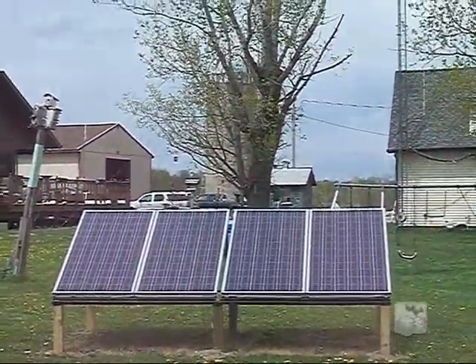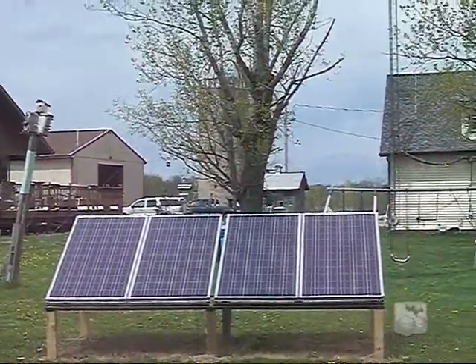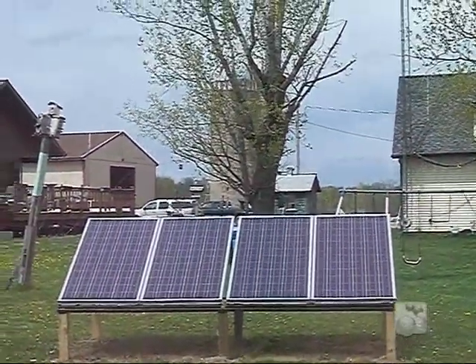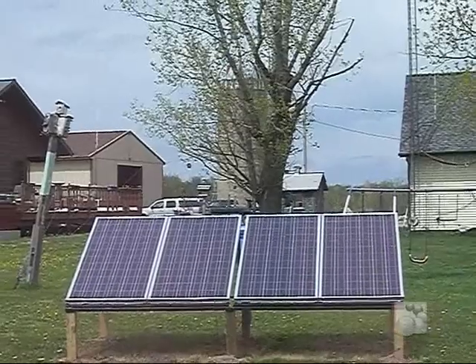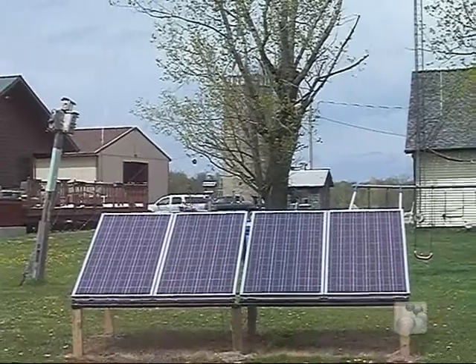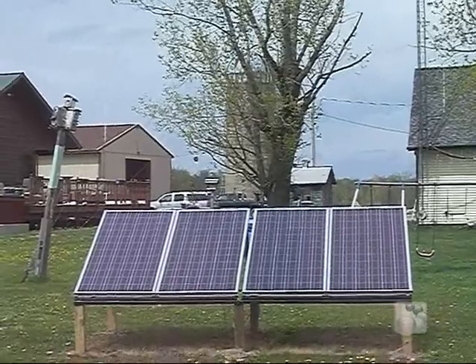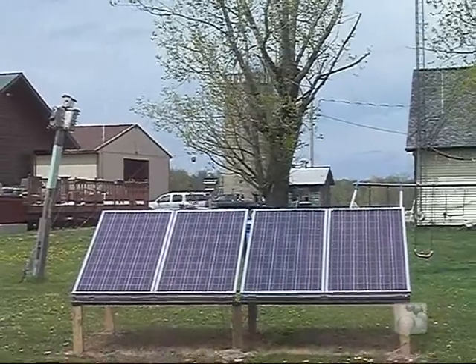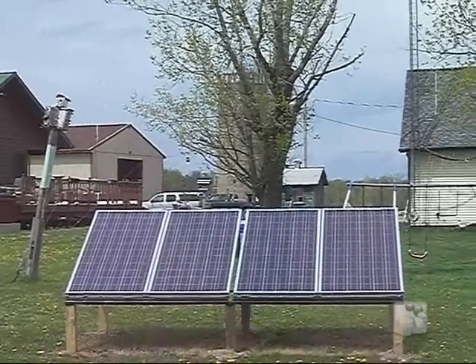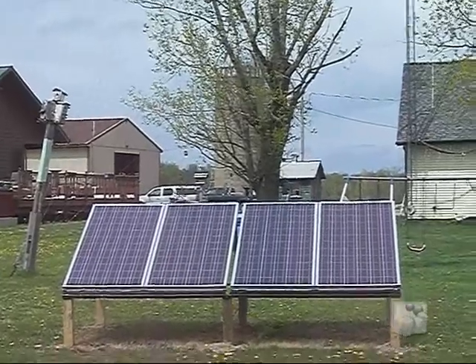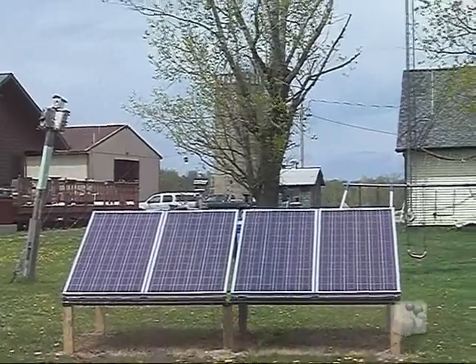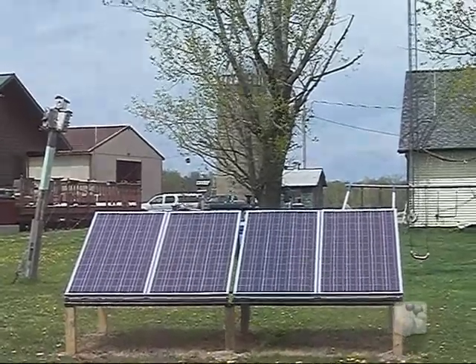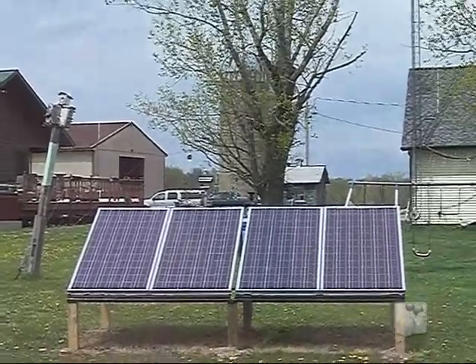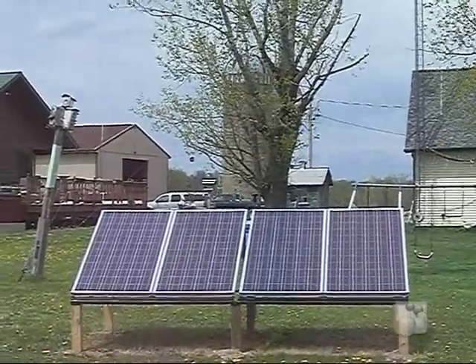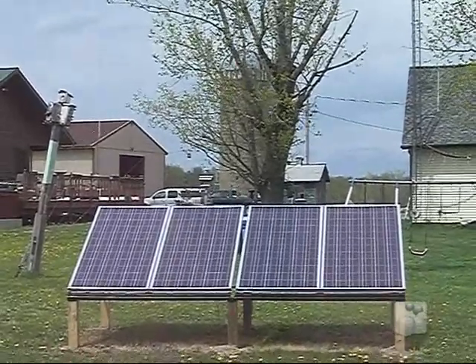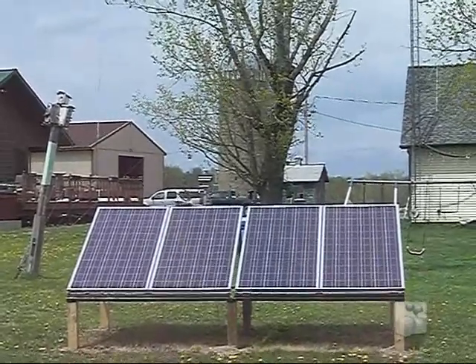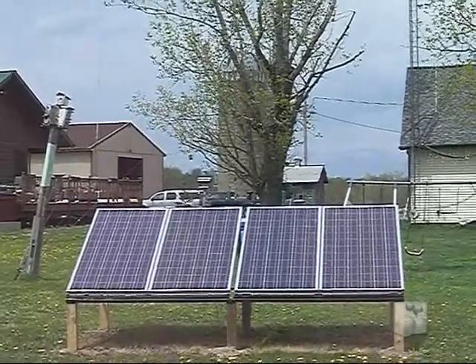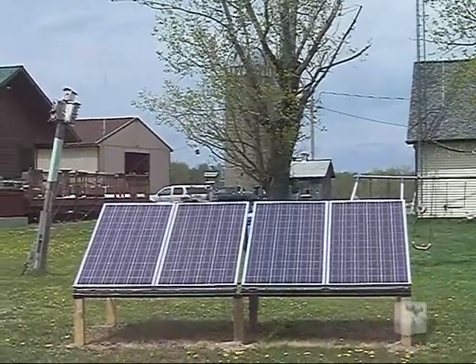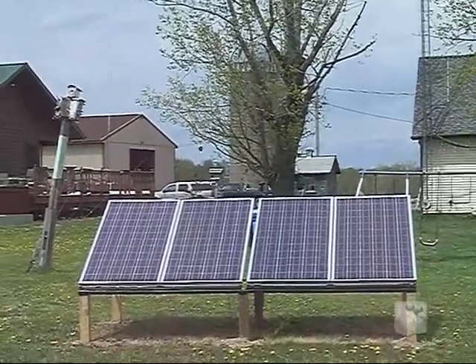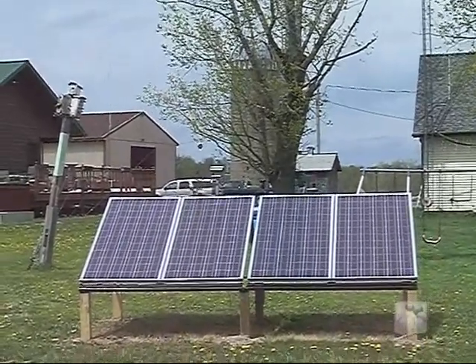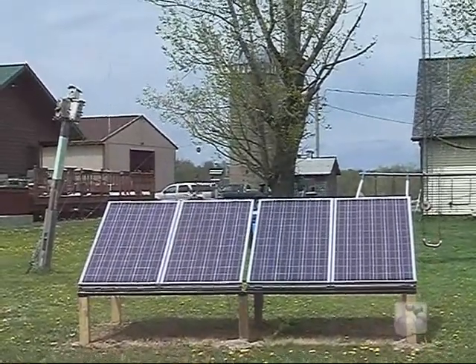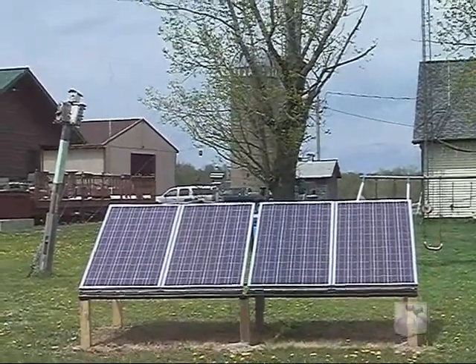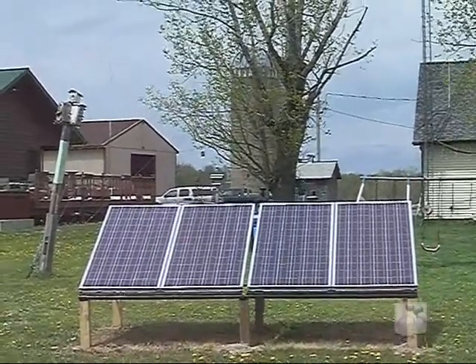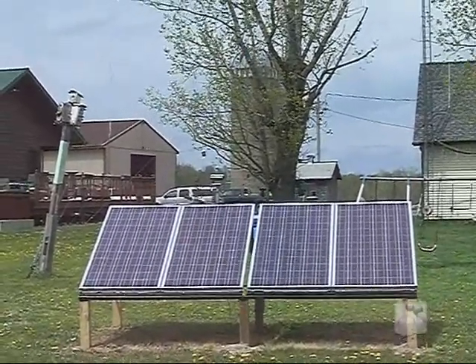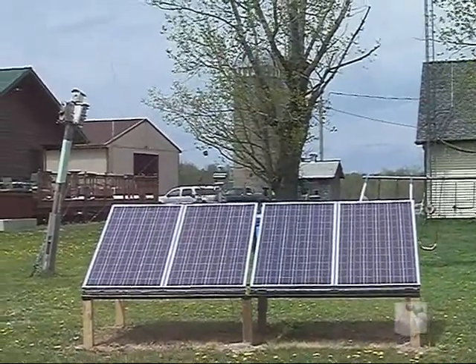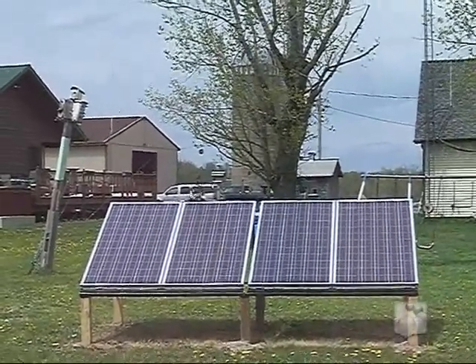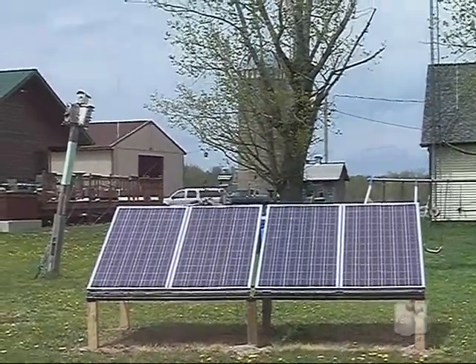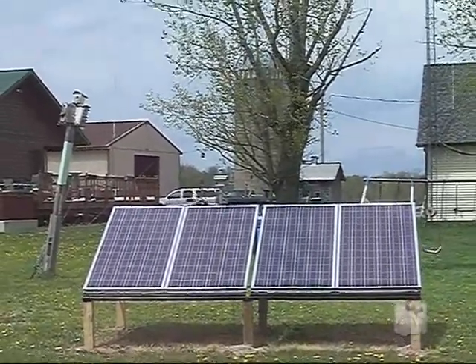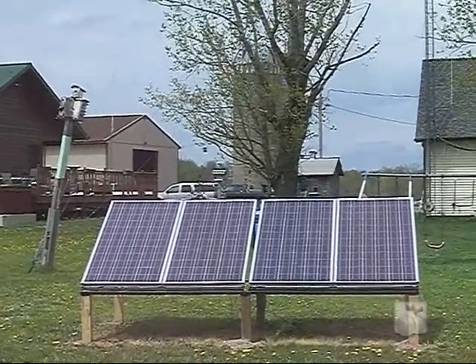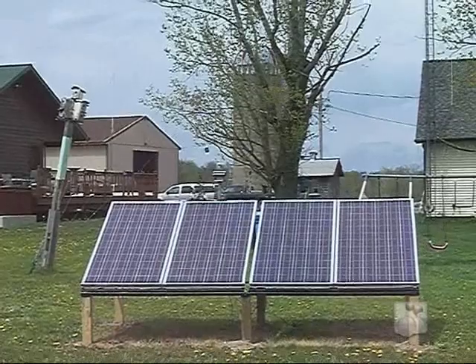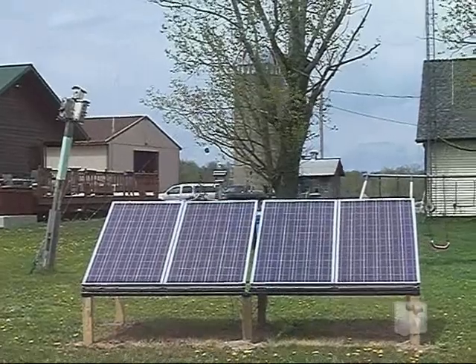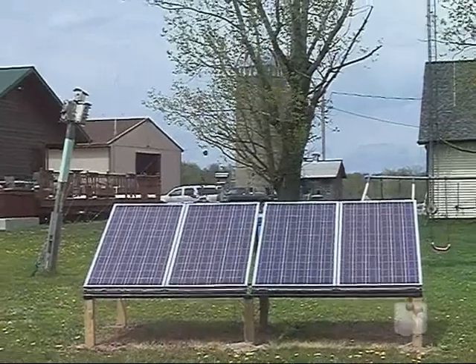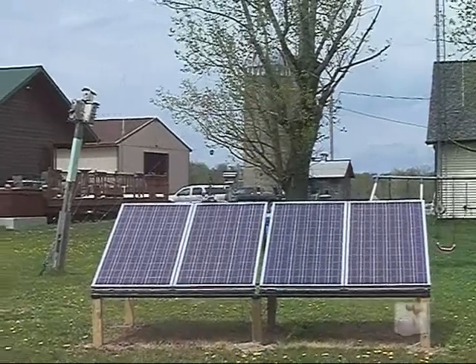These are Sharp 170-watt solar panels — they're 170 watts apiece.